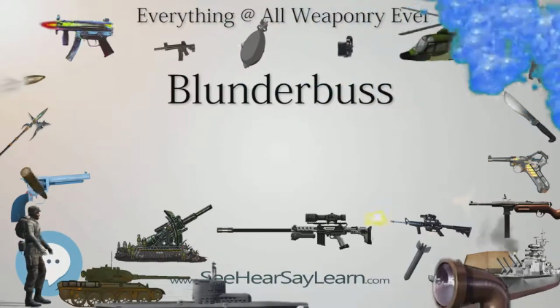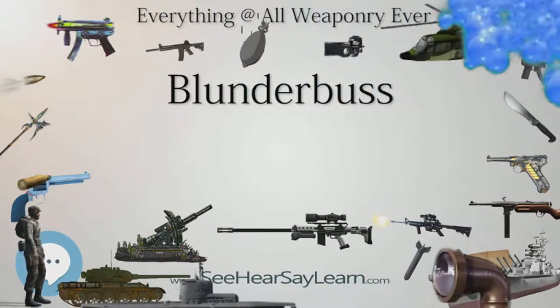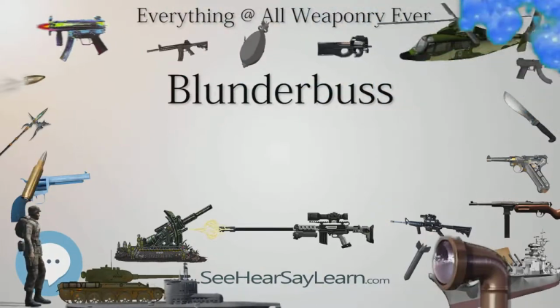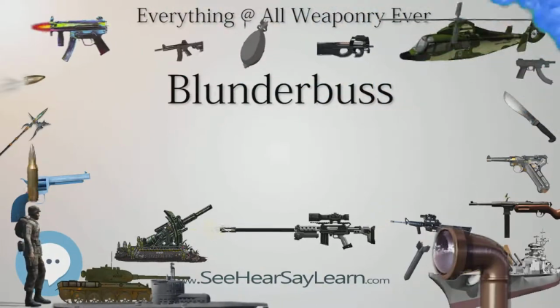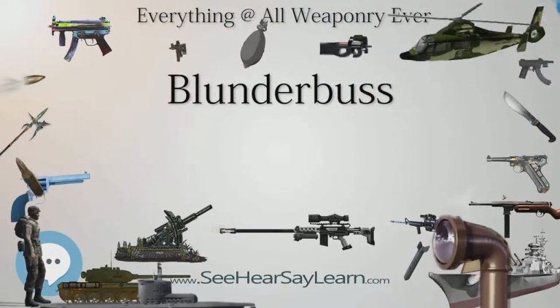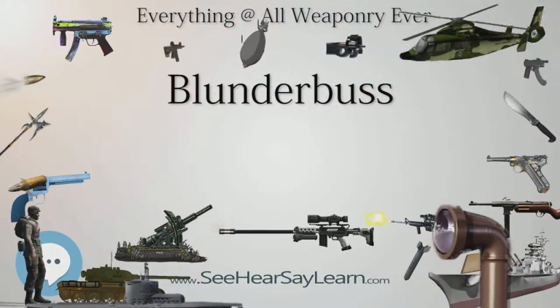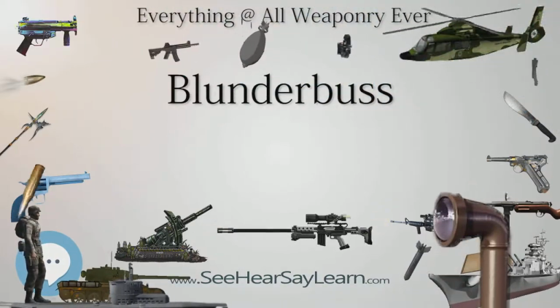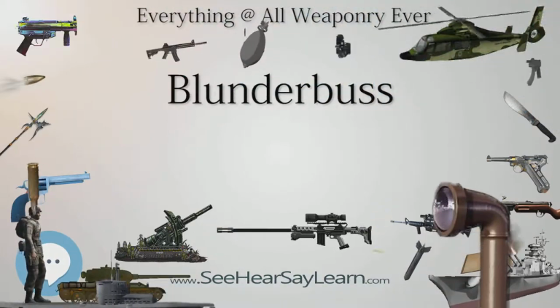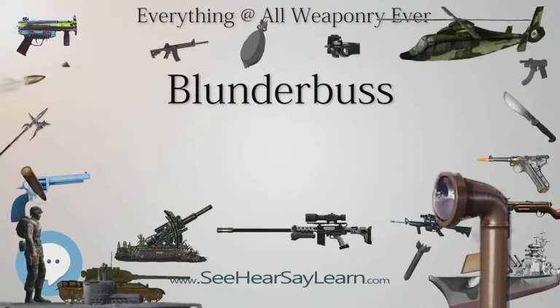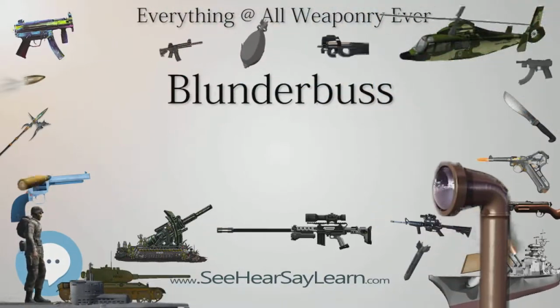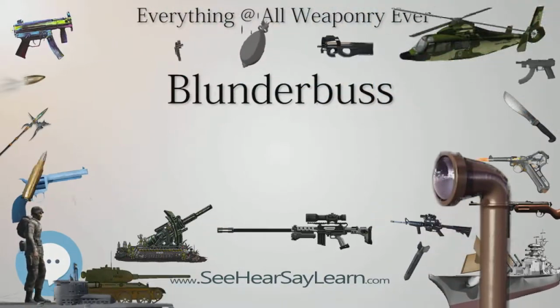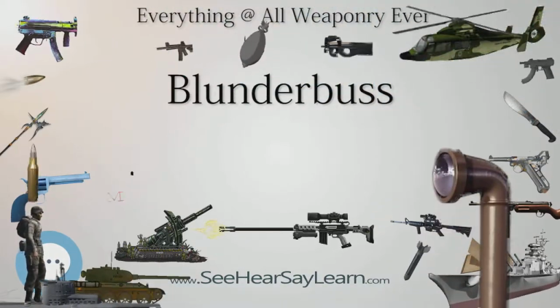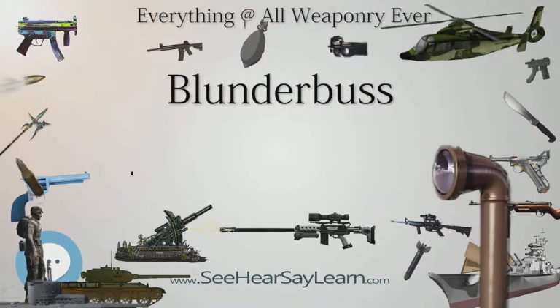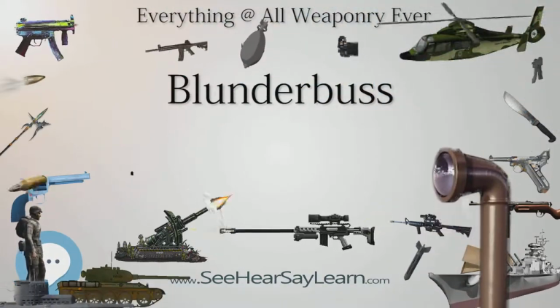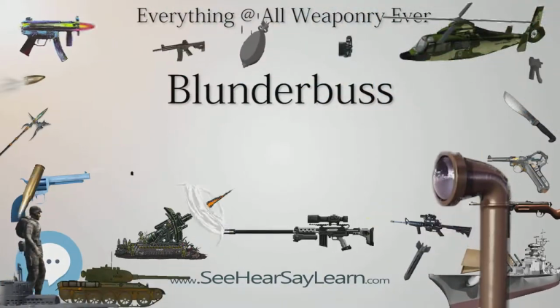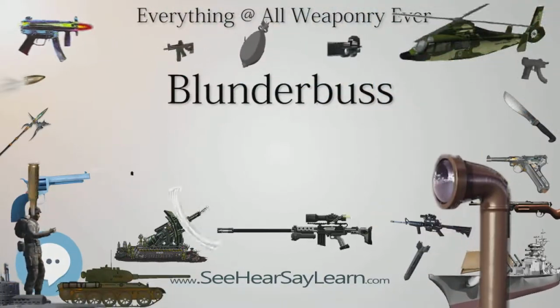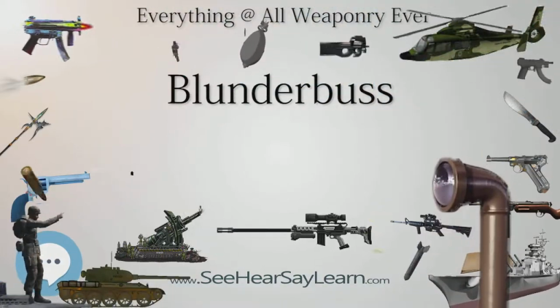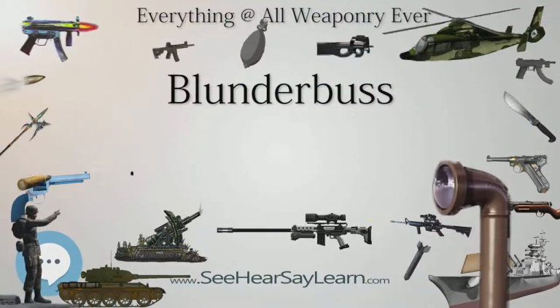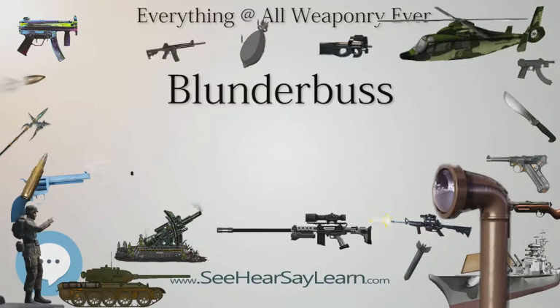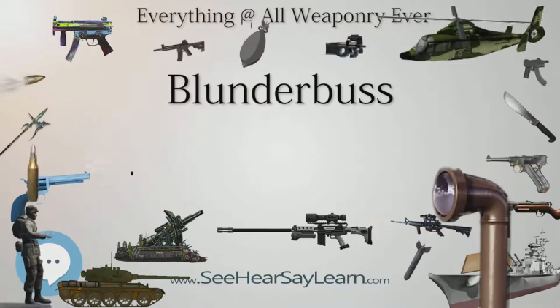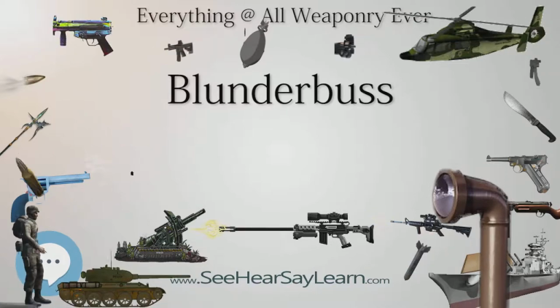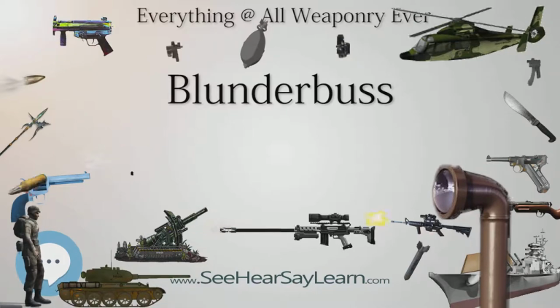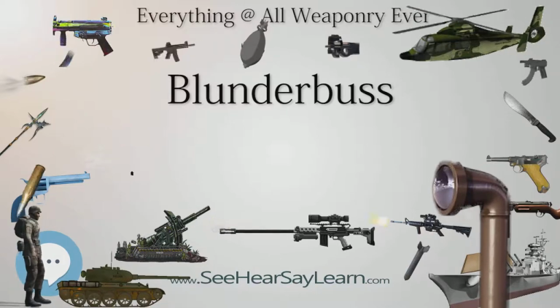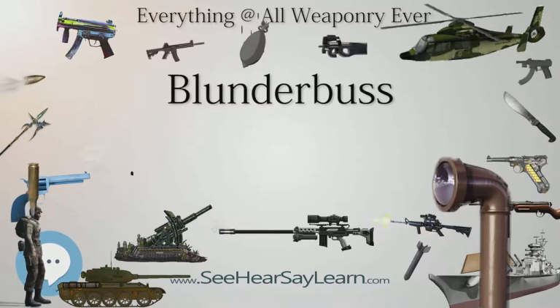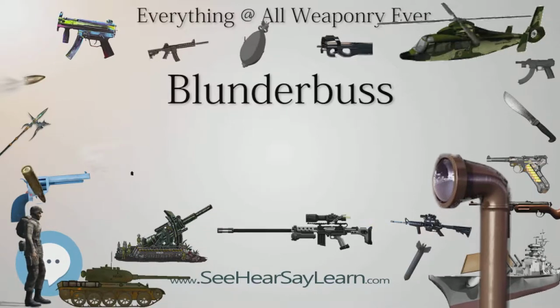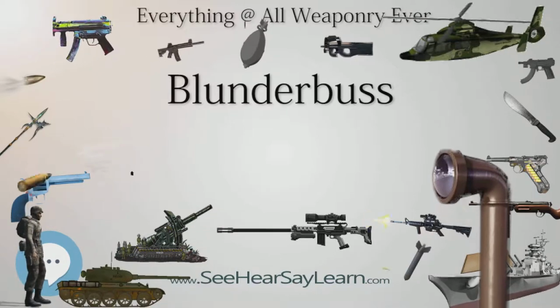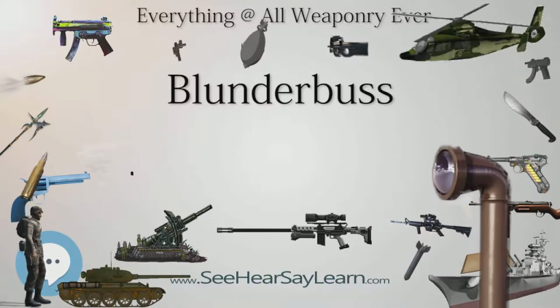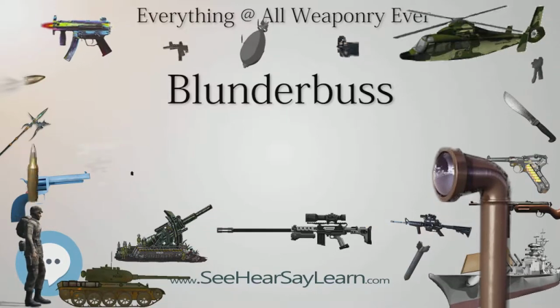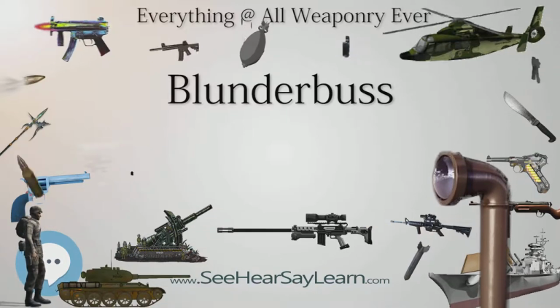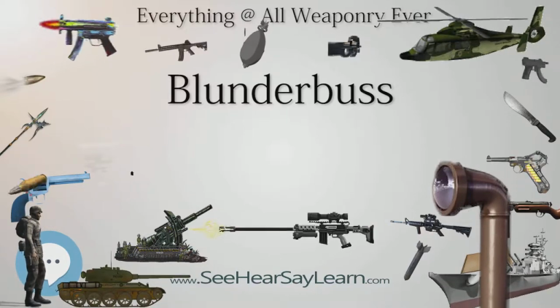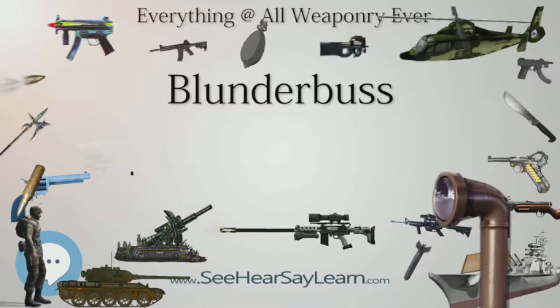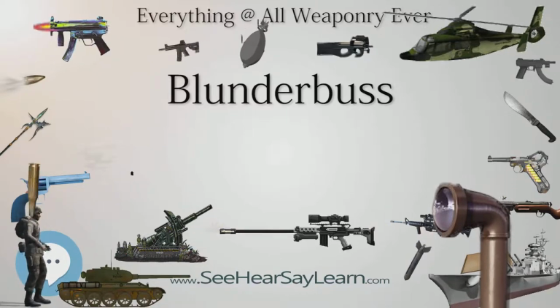A Blunderbuss in handgun form was called a dragon, and it is from this that the term dragoon evolved.